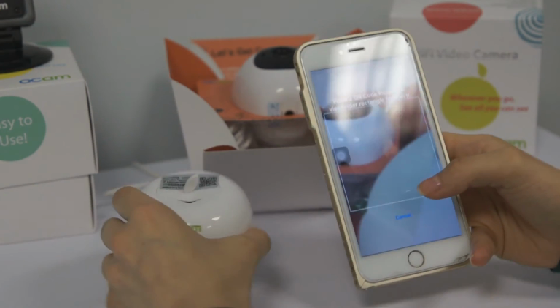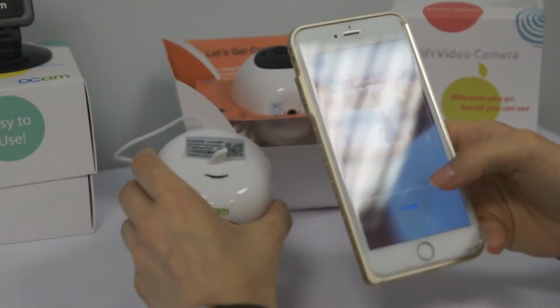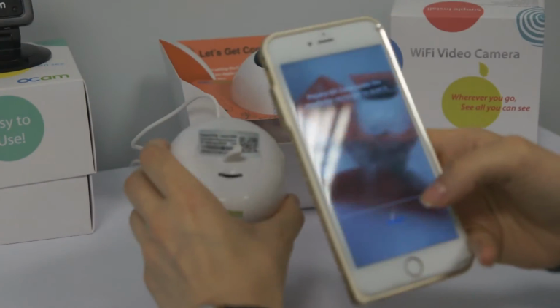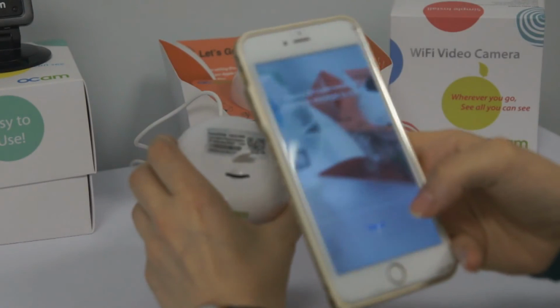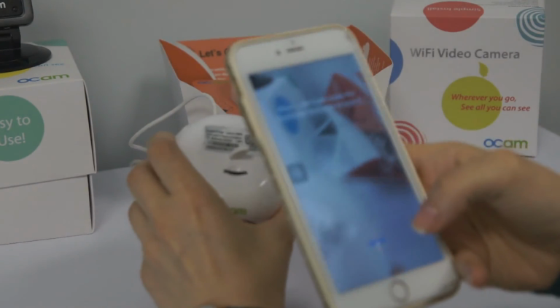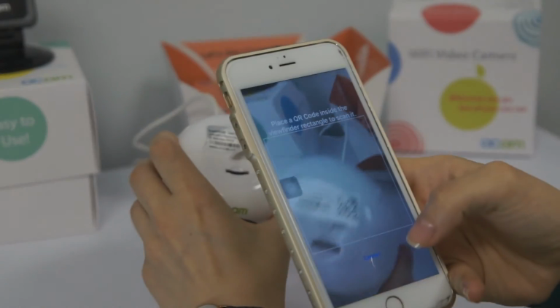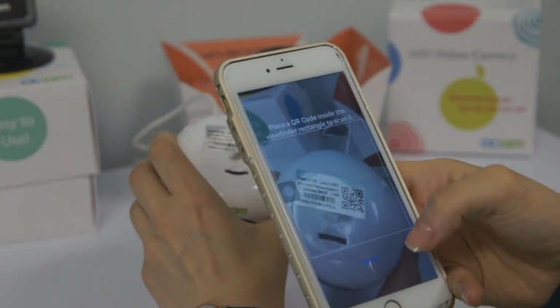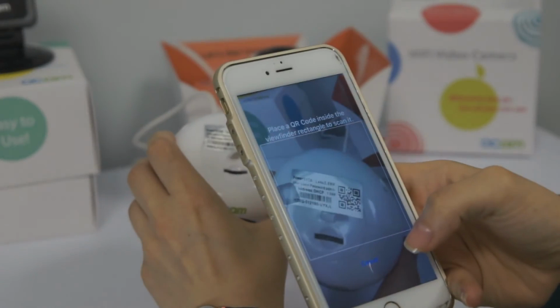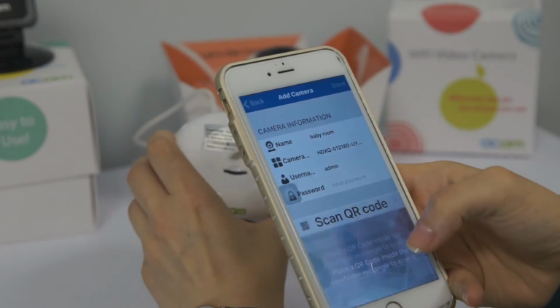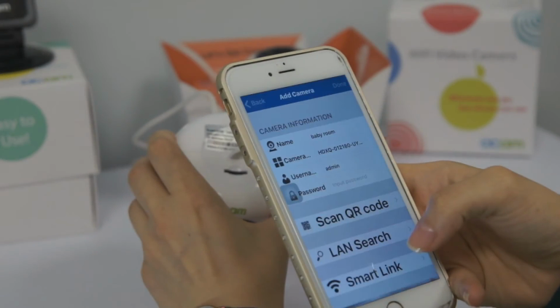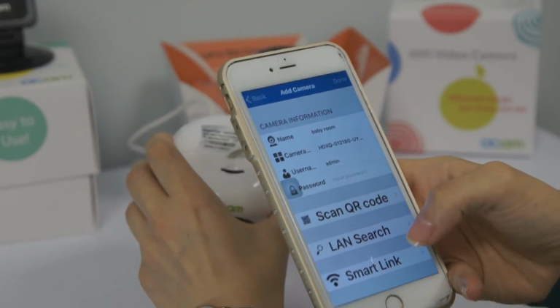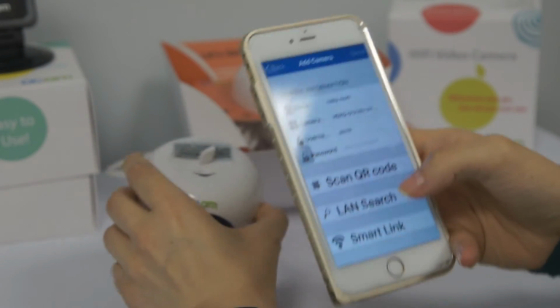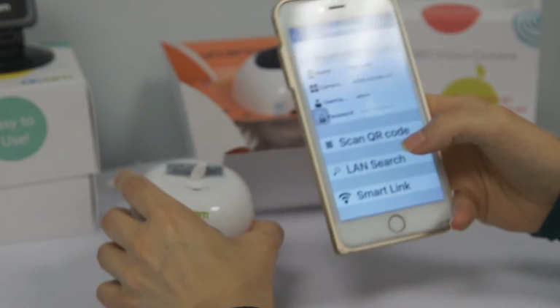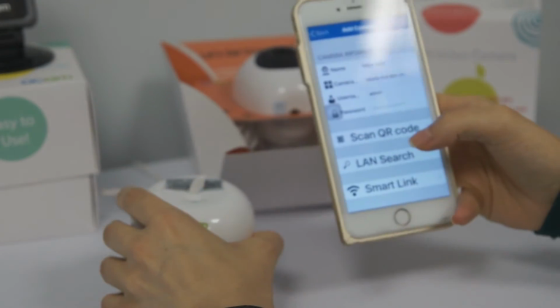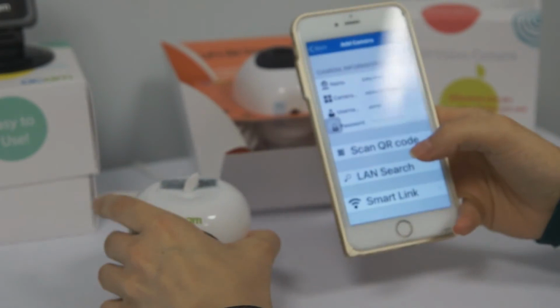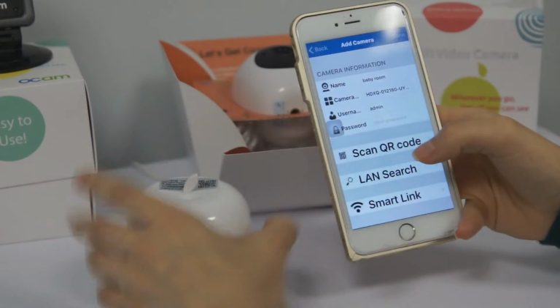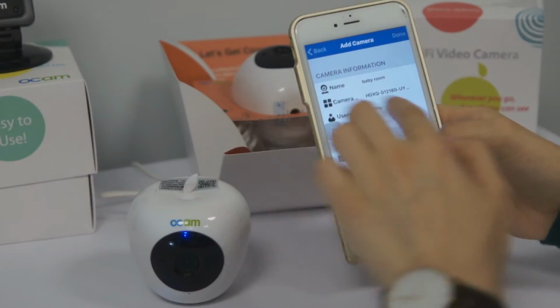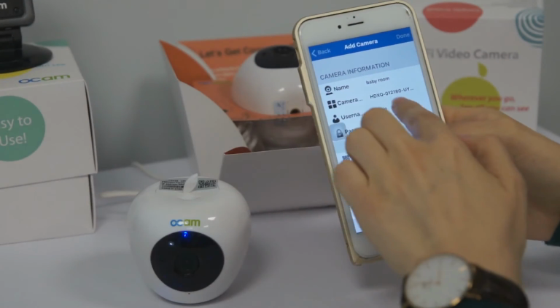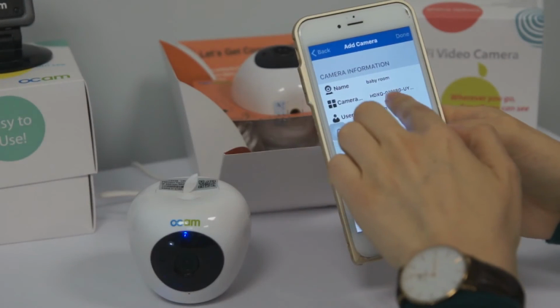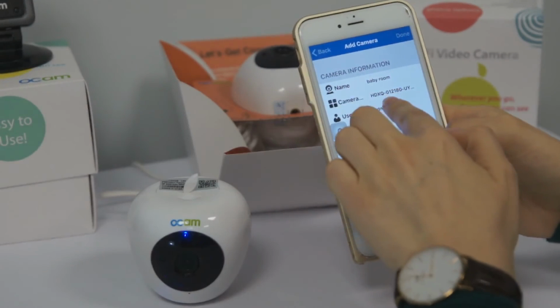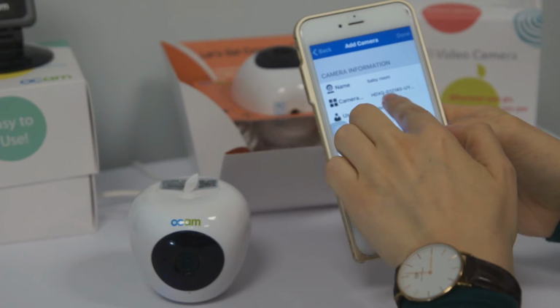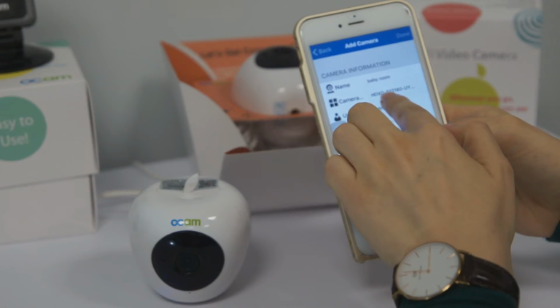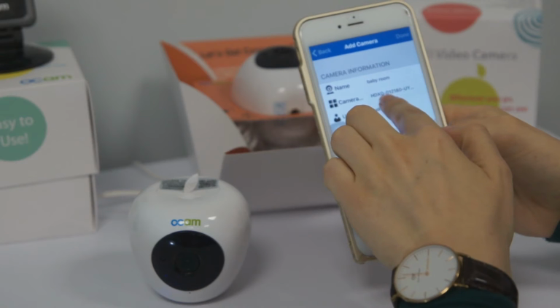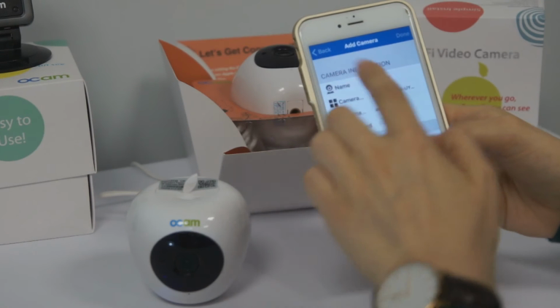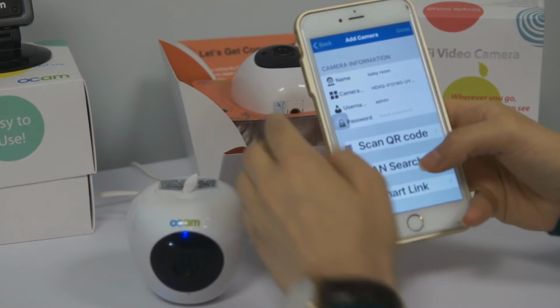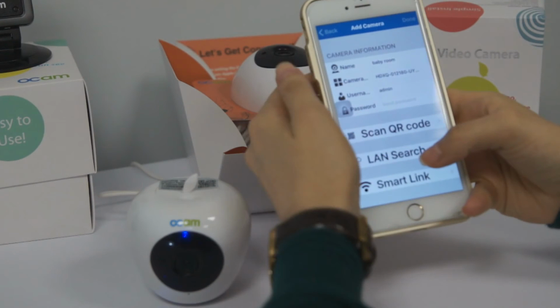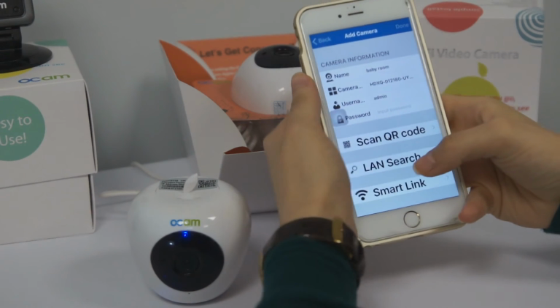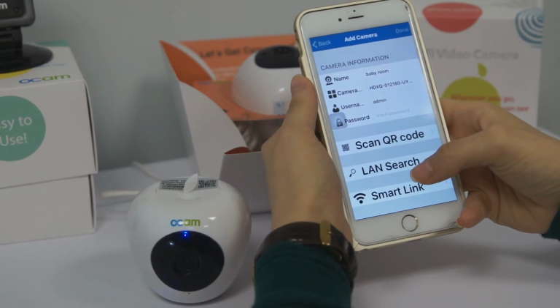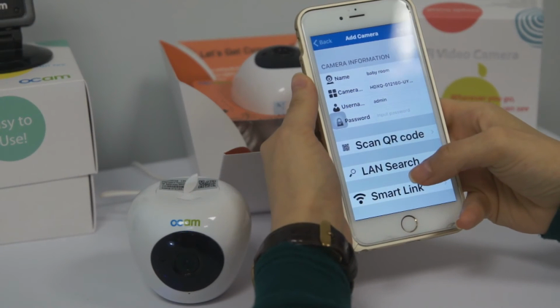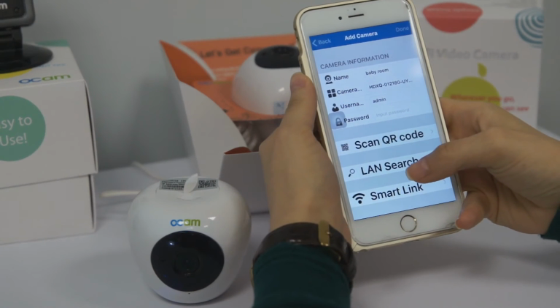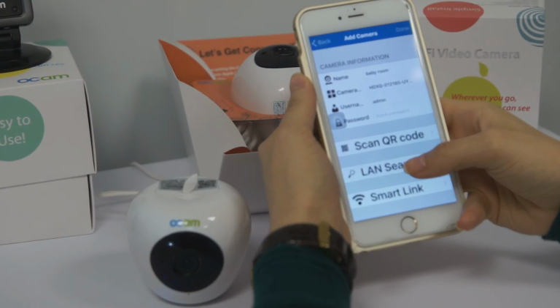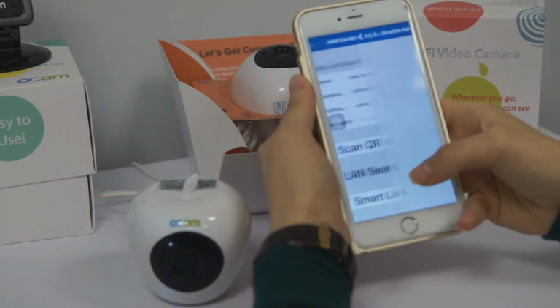We scan the sticker on the Wi-Fi camera — it's very easy. The name of the camera shows up here. The second way is a LAN search.